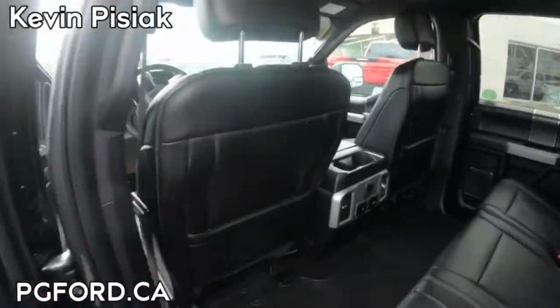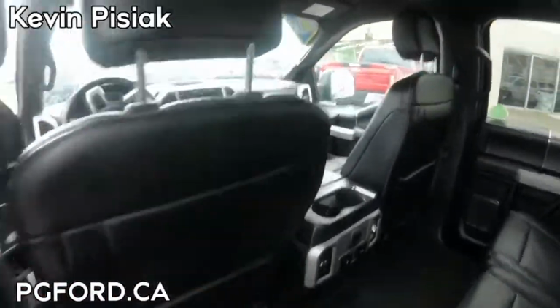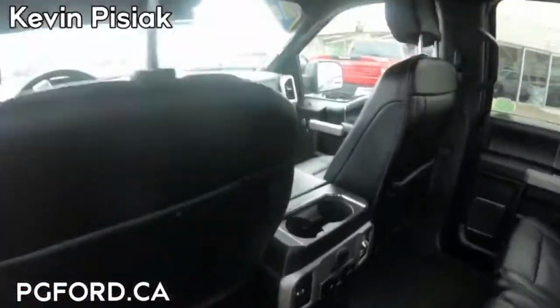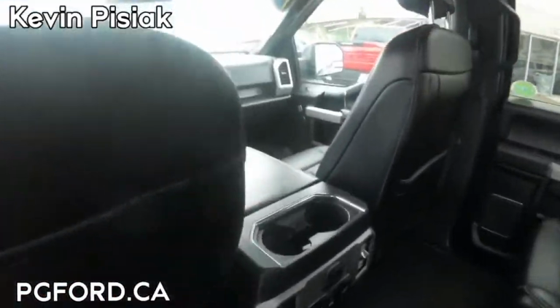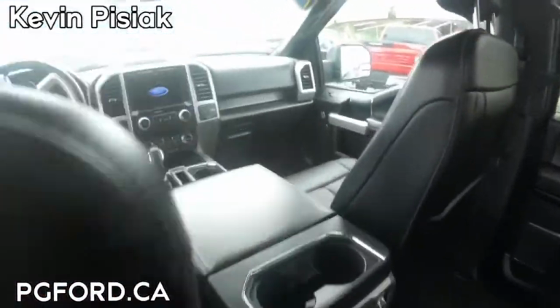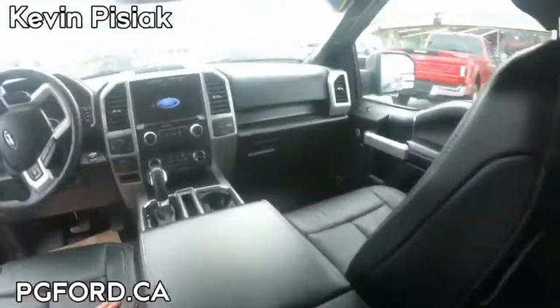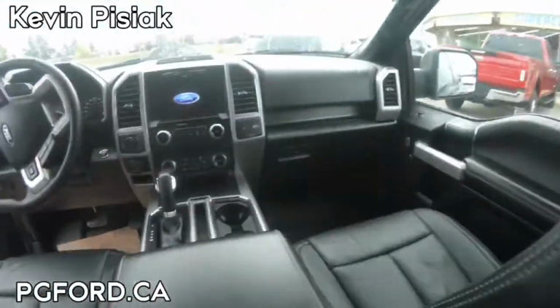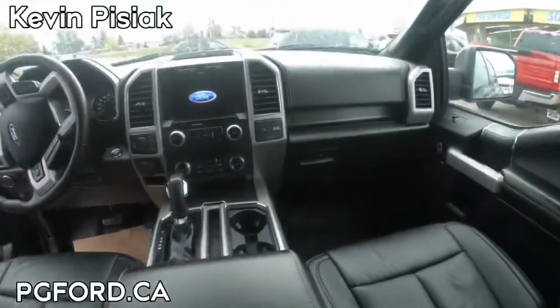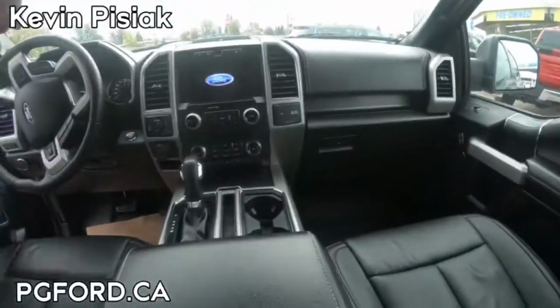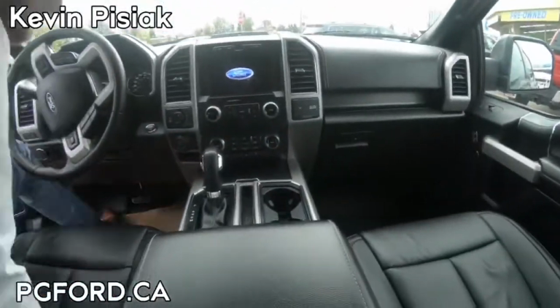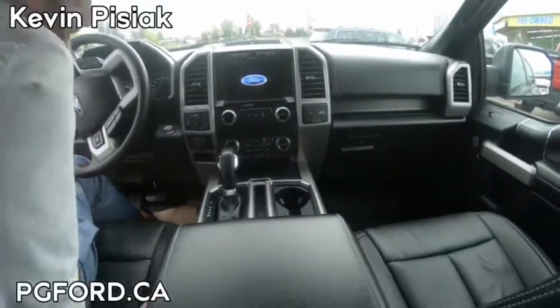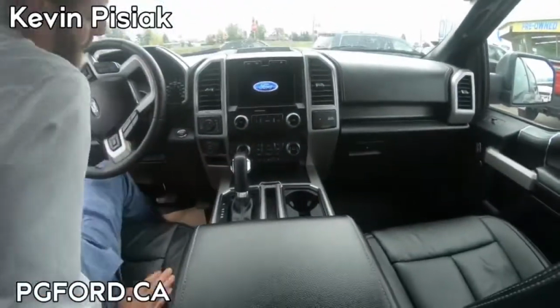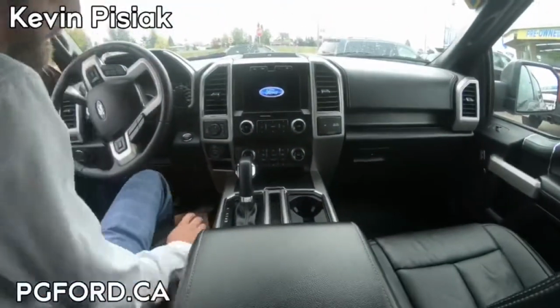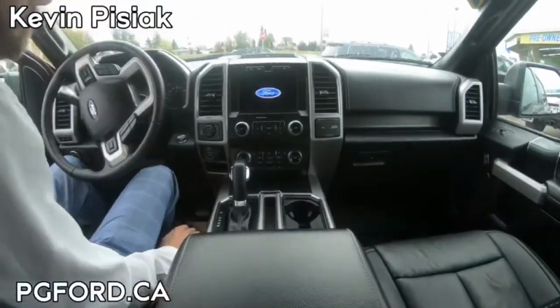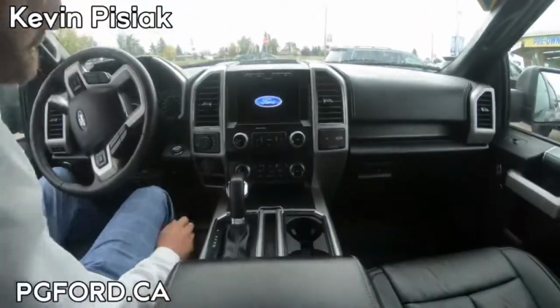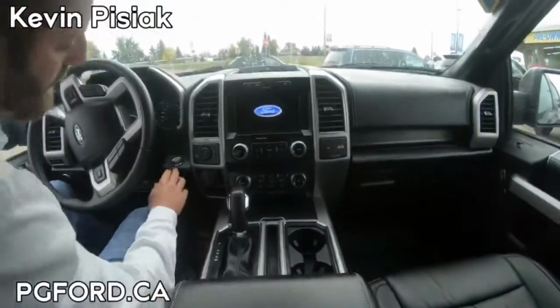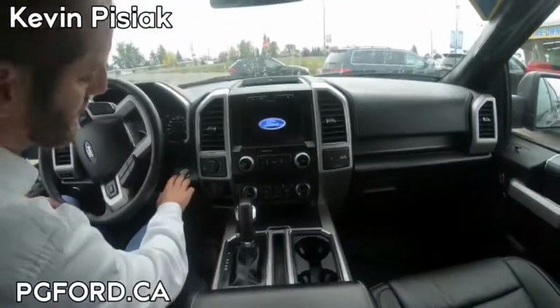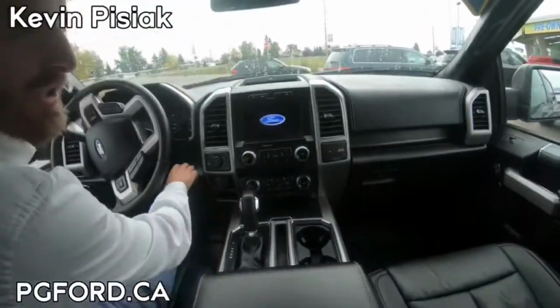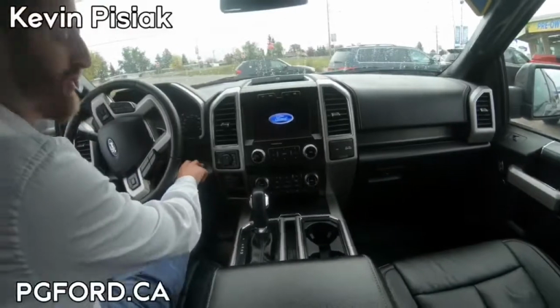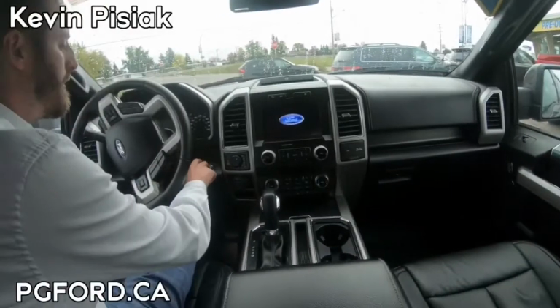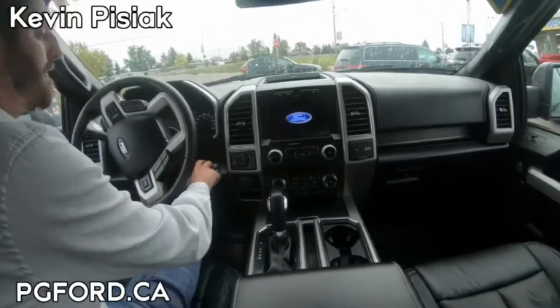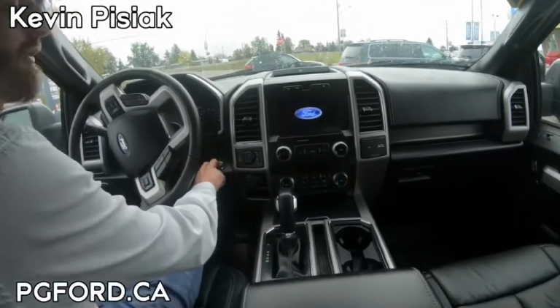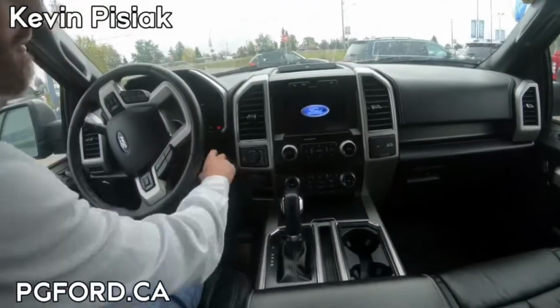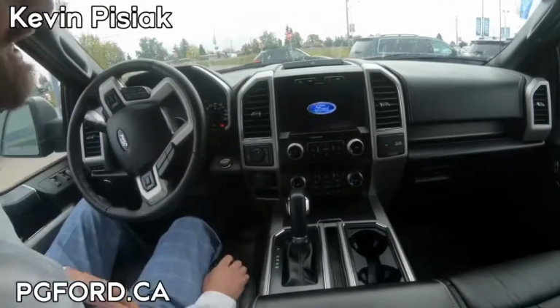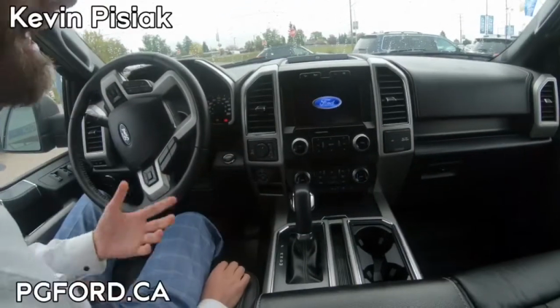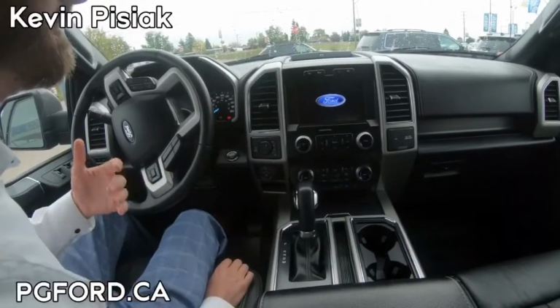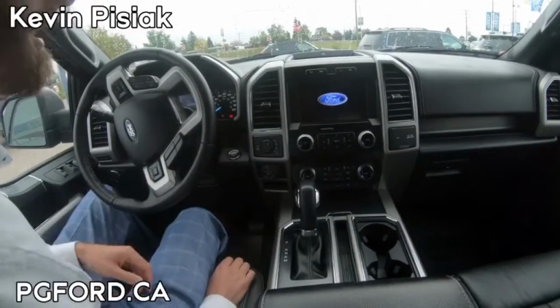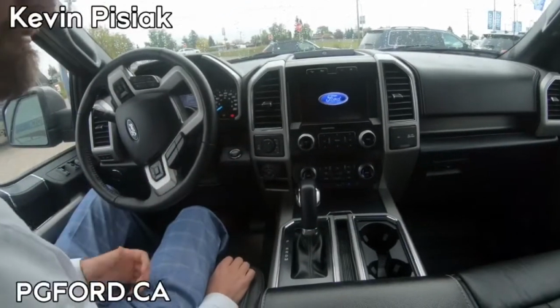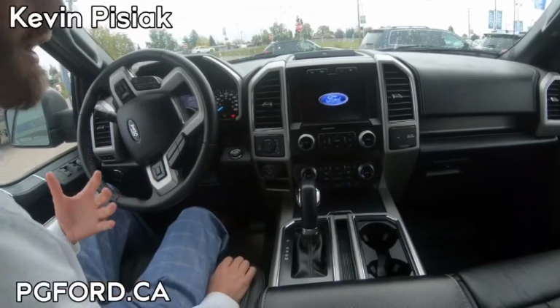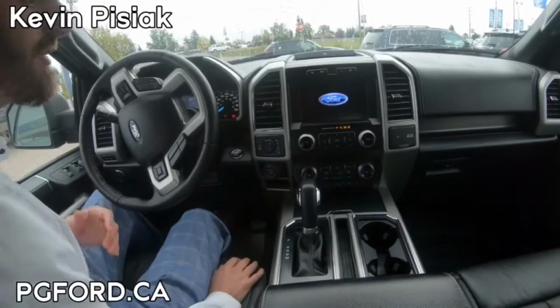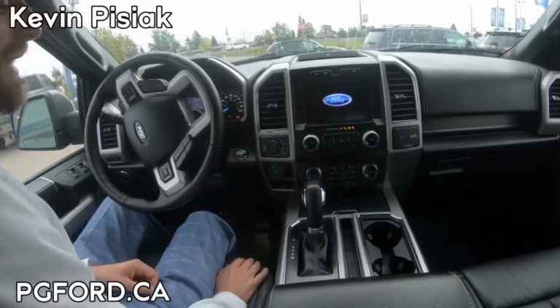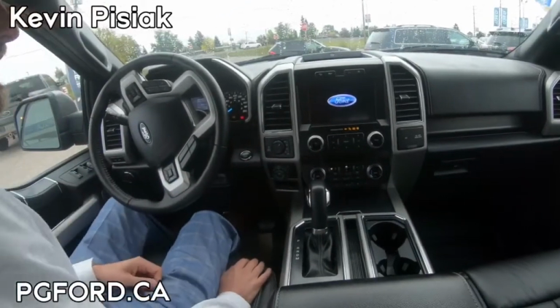Let's jump on in and take a look. We got push button start — jump in, foot on the brake, hit the button, and it fires right up.